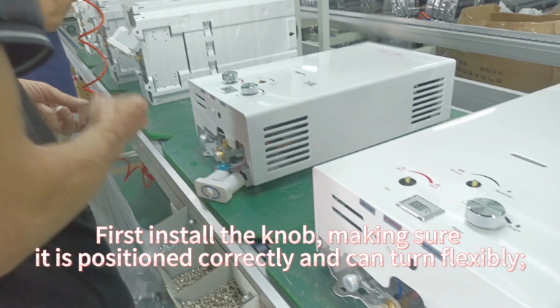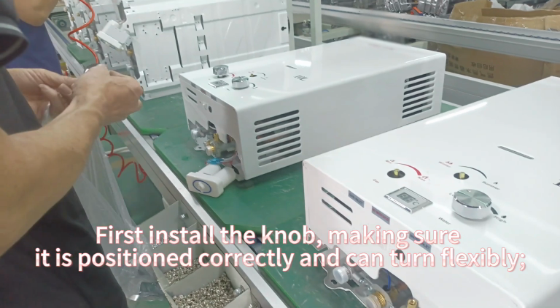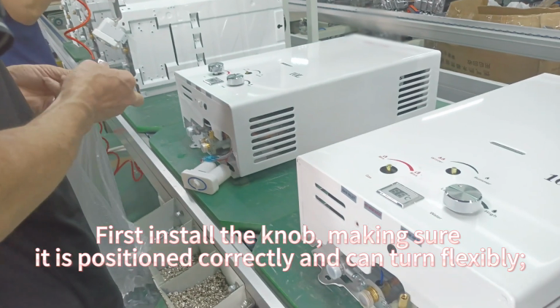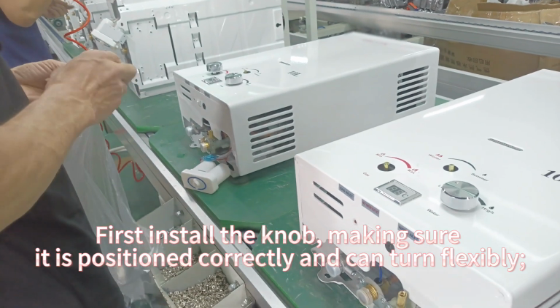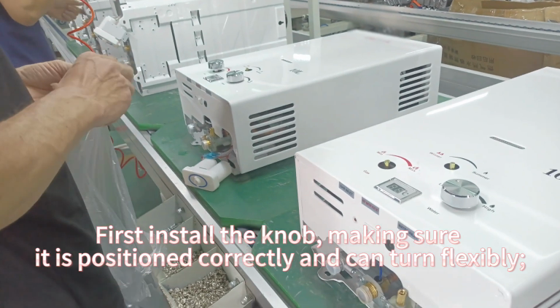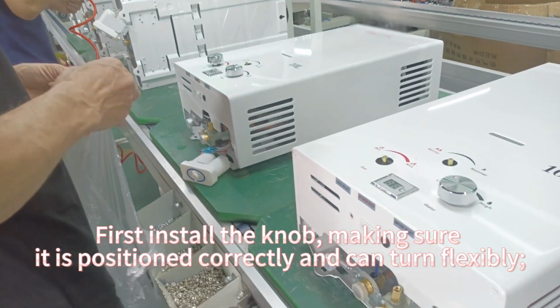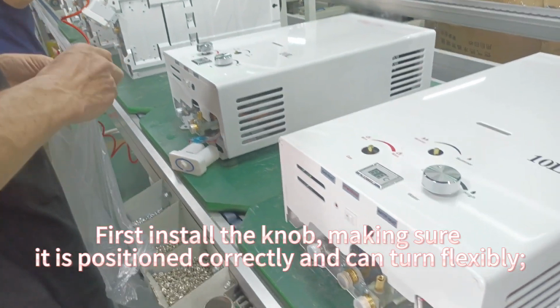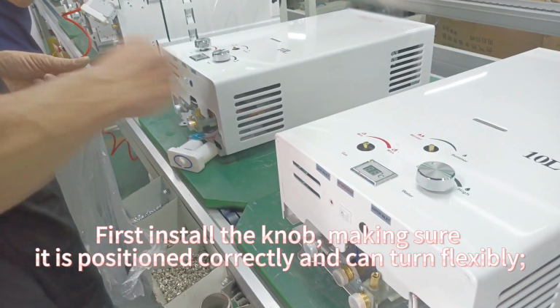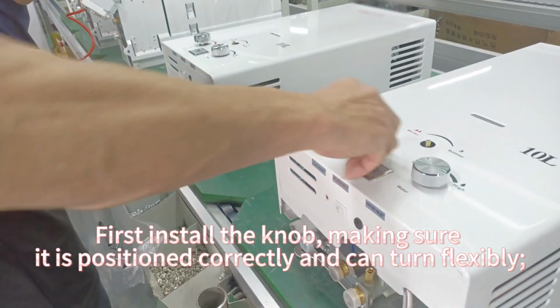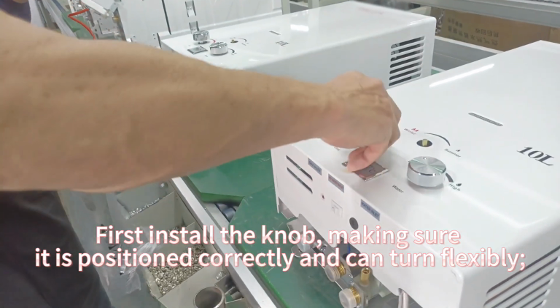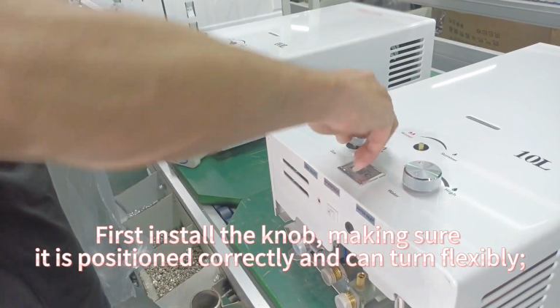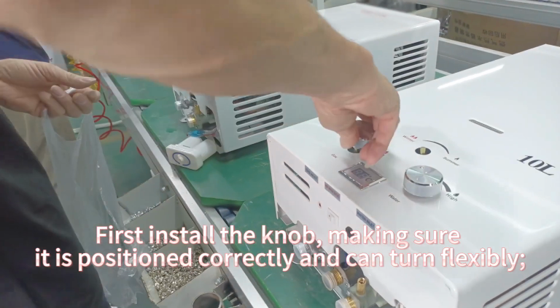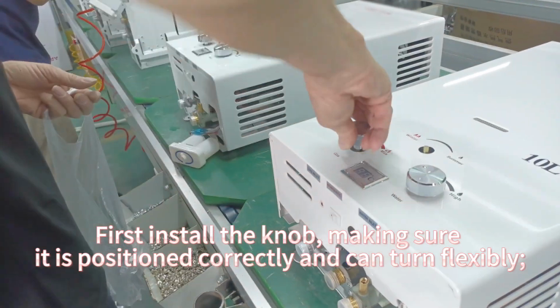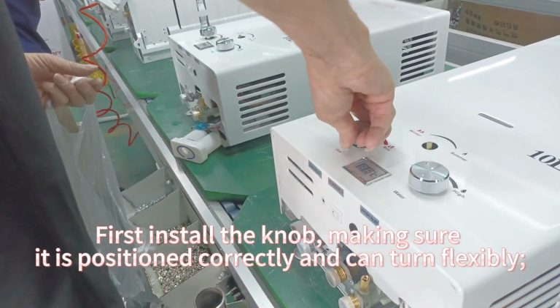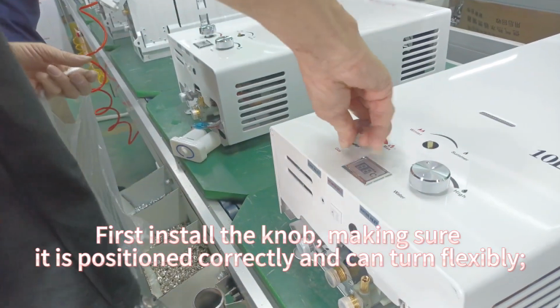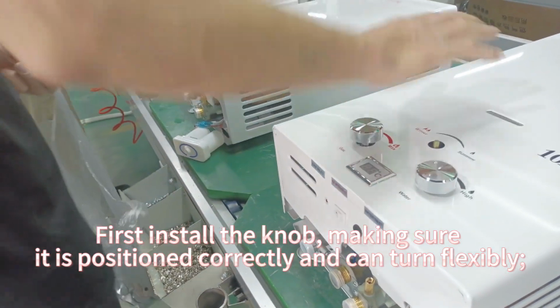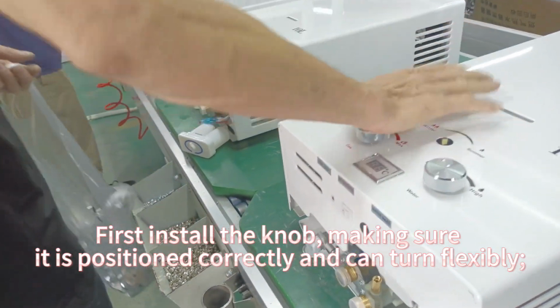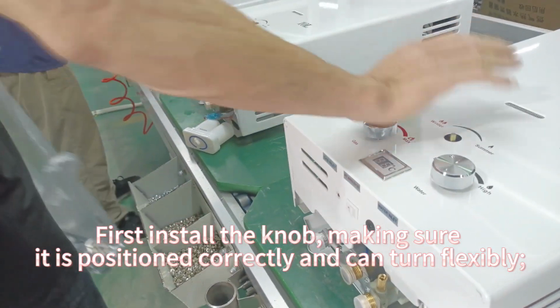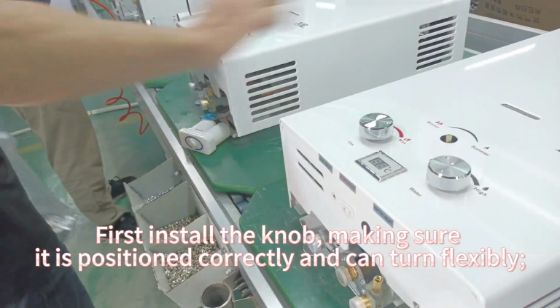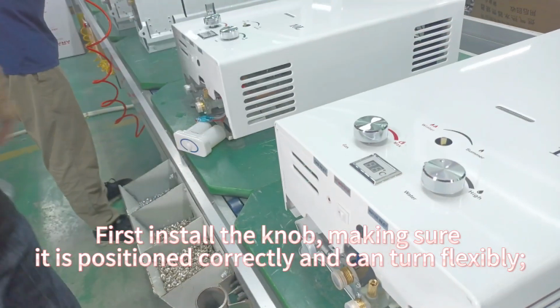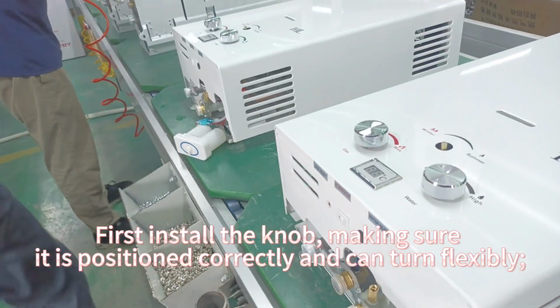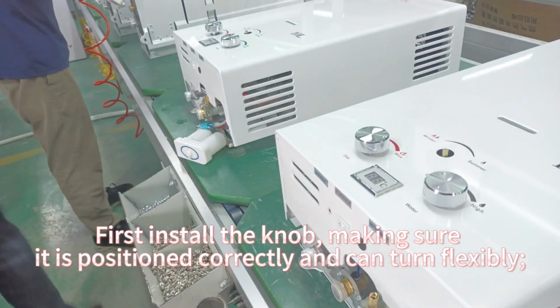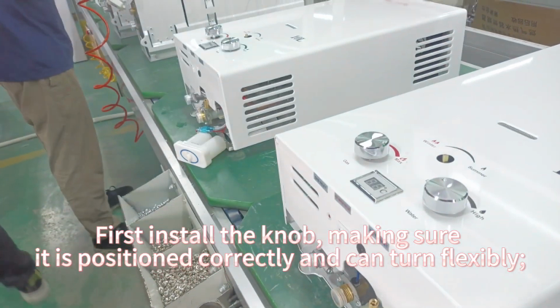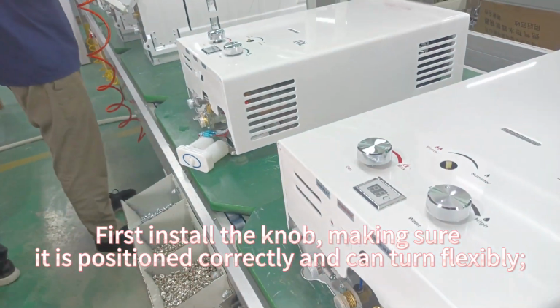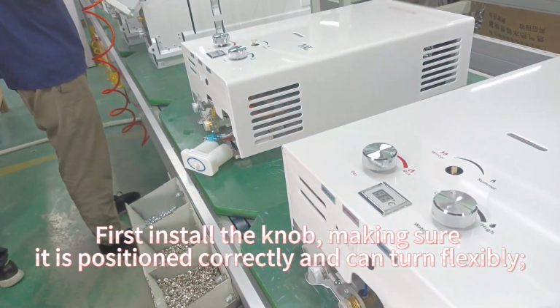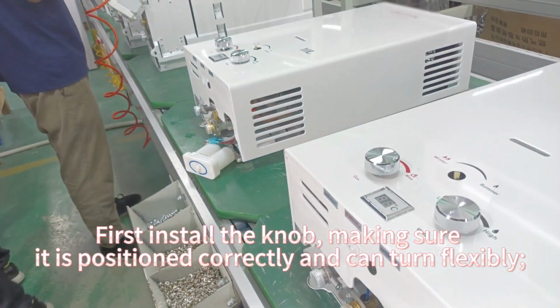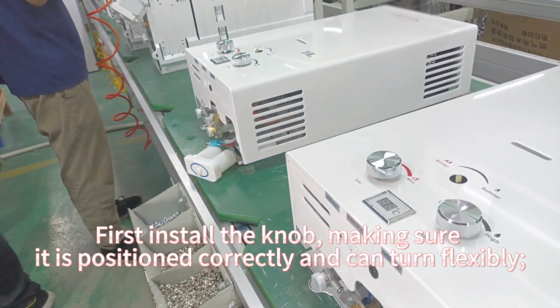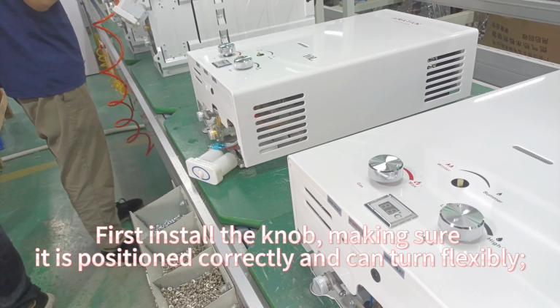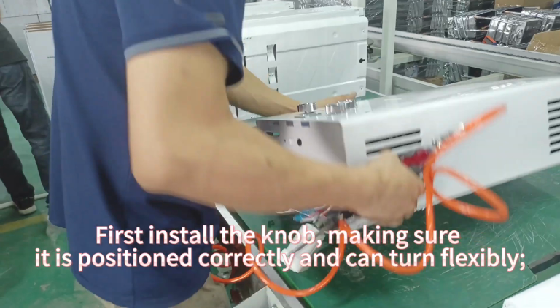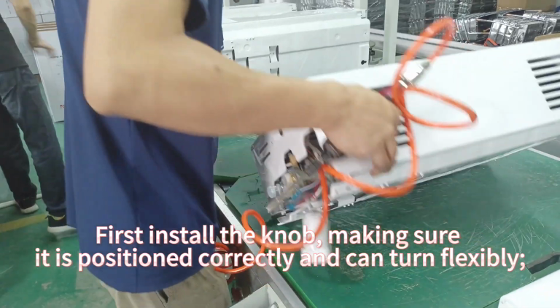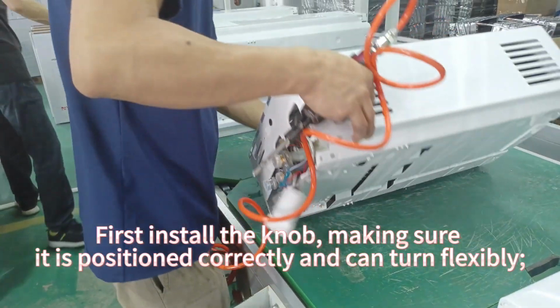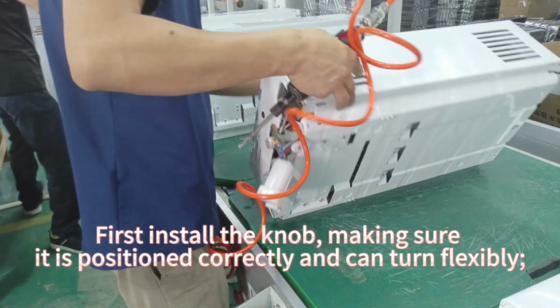First install the knob, making sure it is positioned correctly and can turn flexibly.